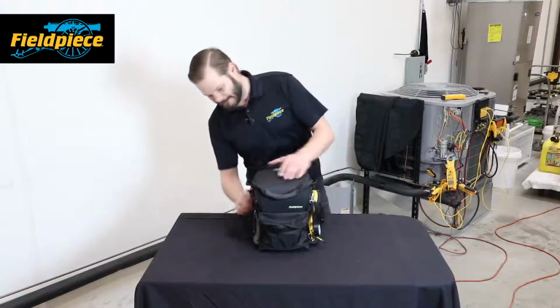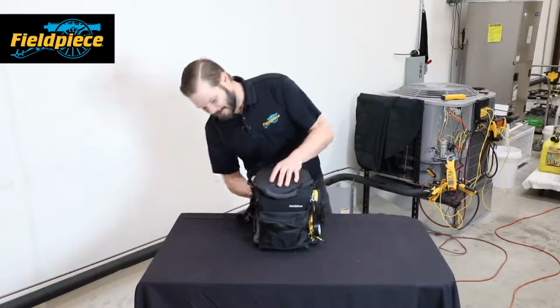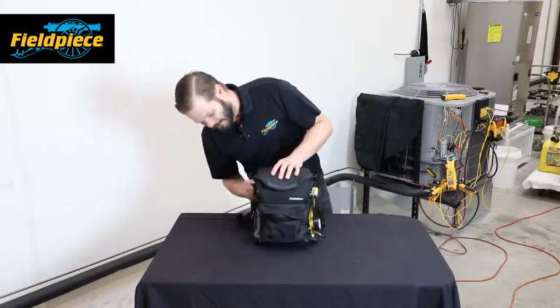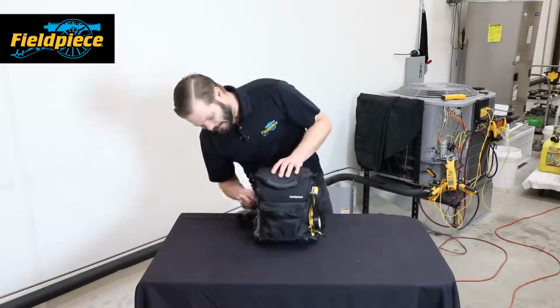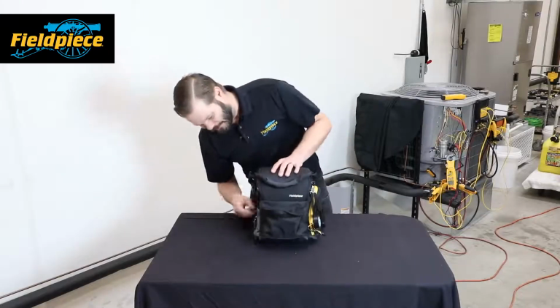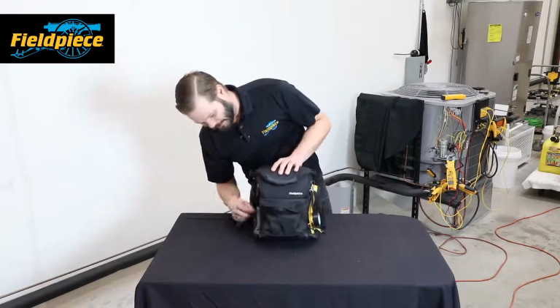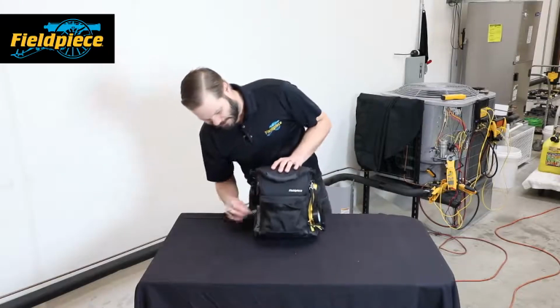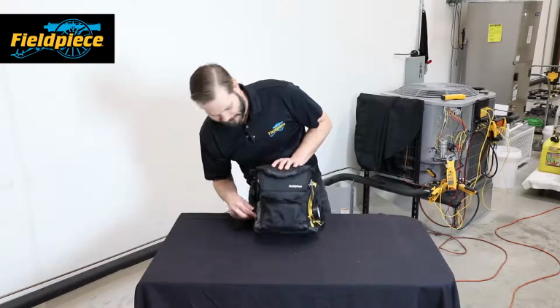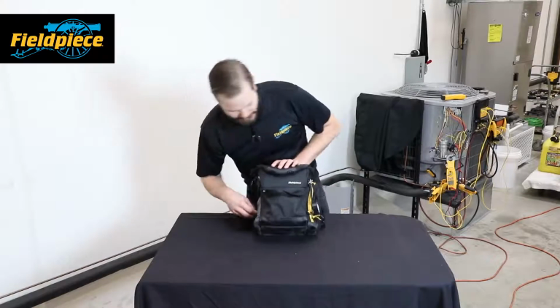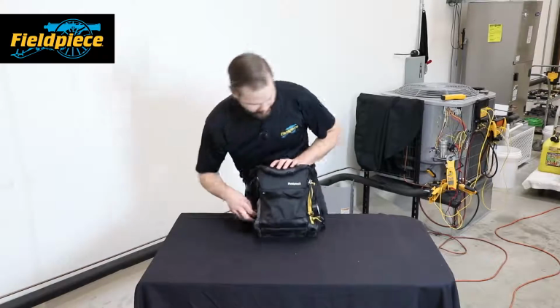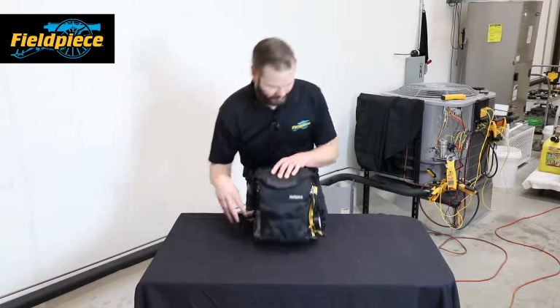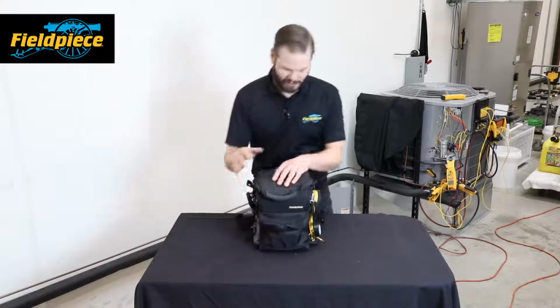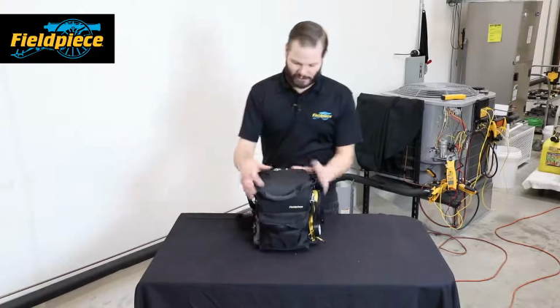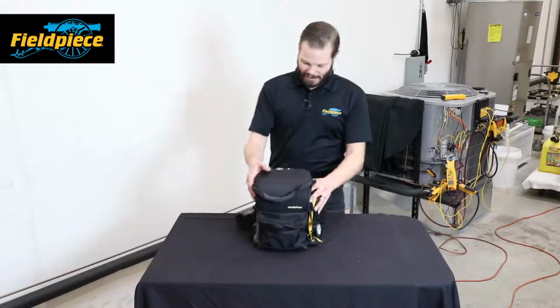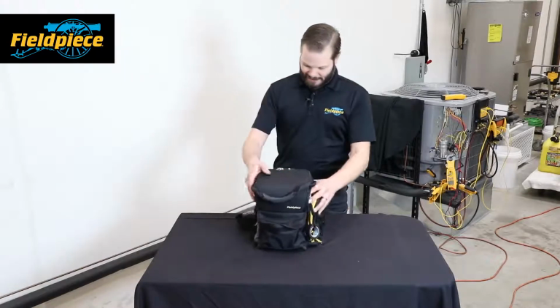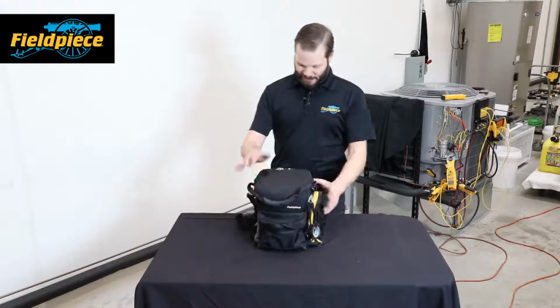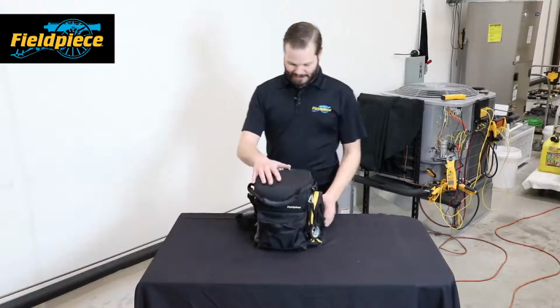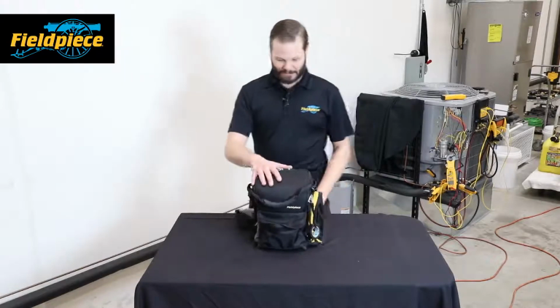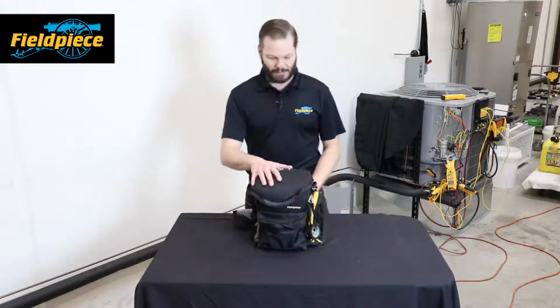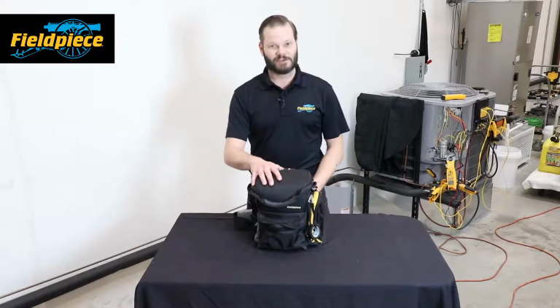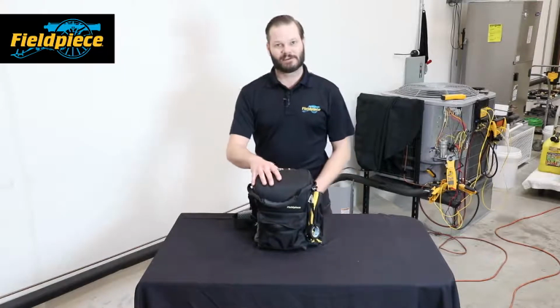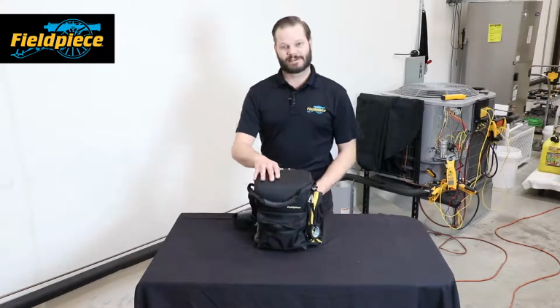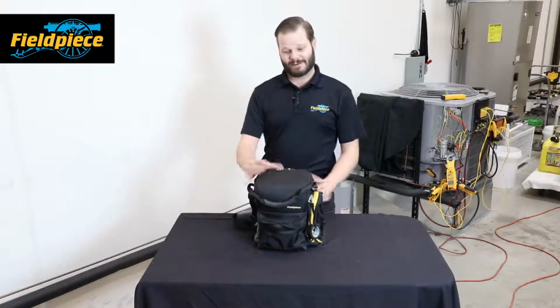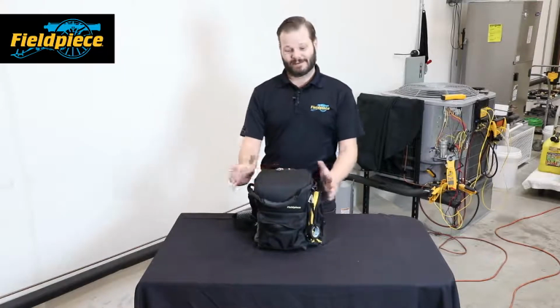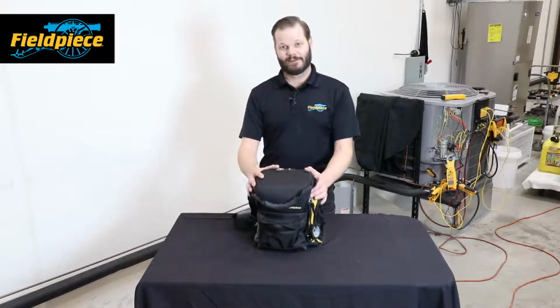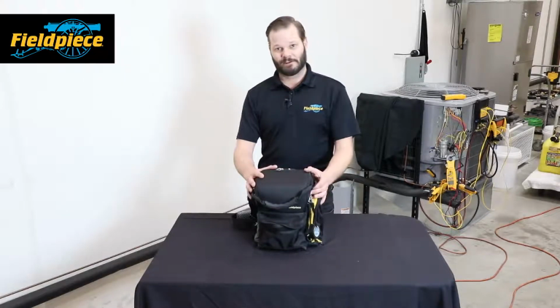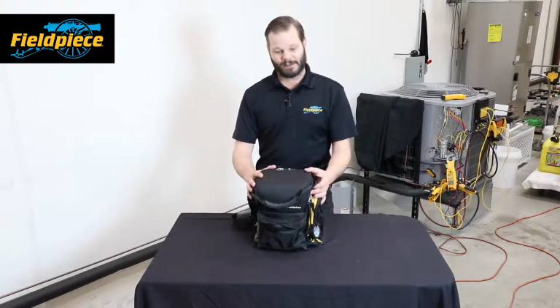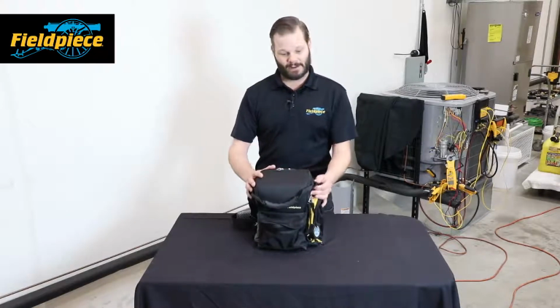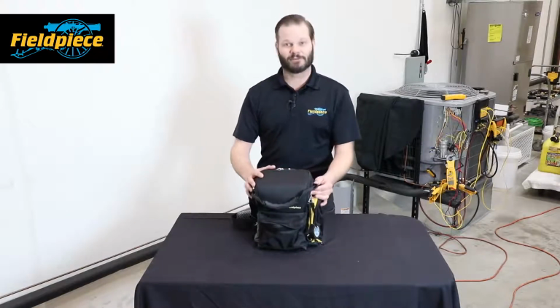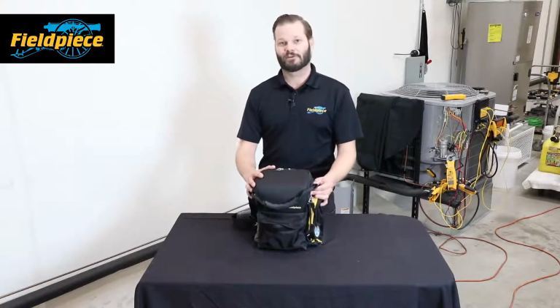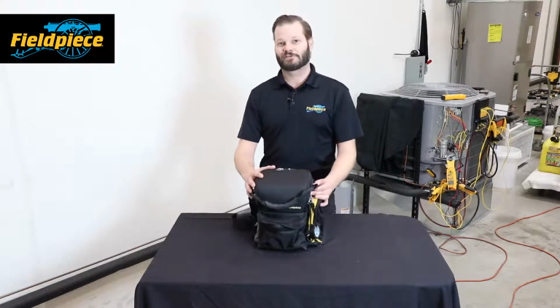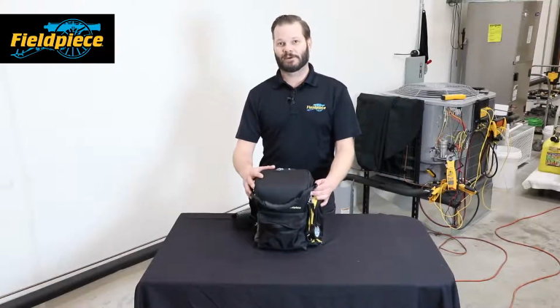That's the basics of the BG36. It's available now at your local distributor.